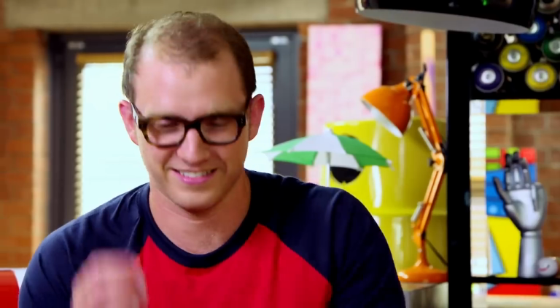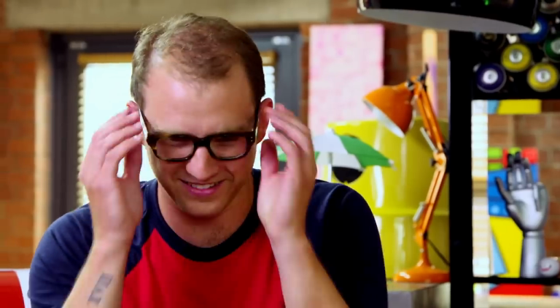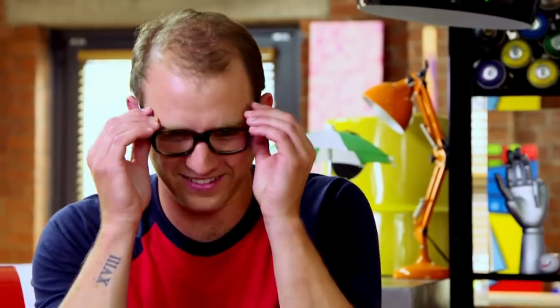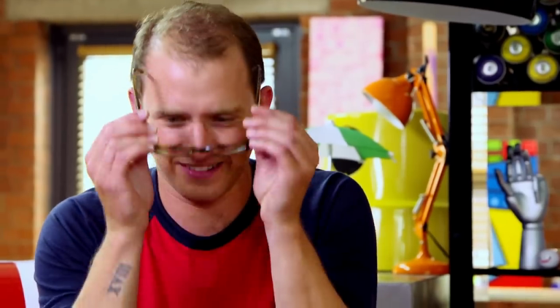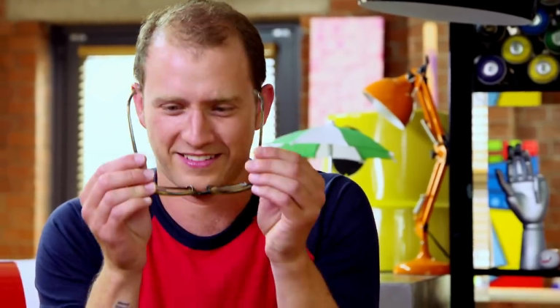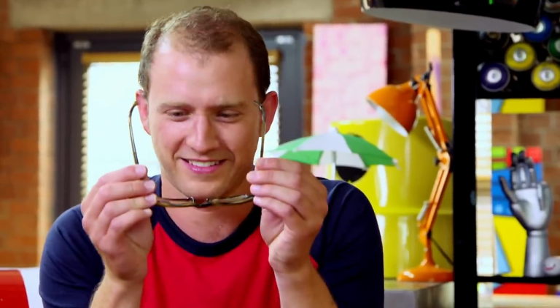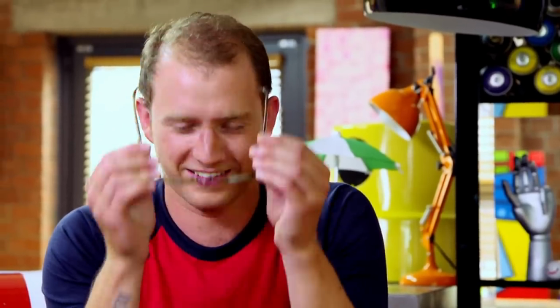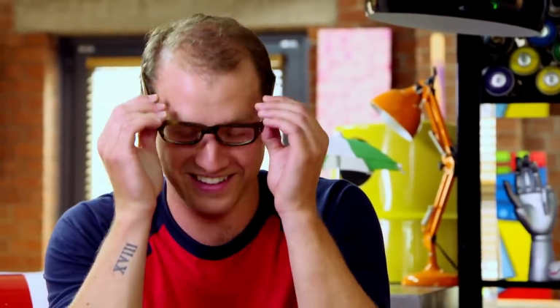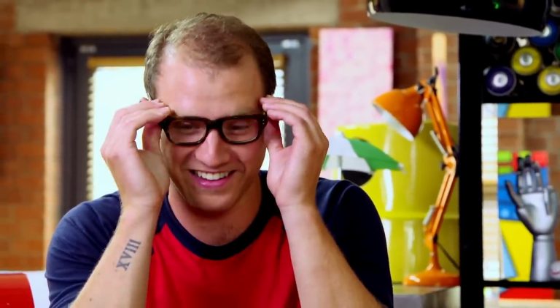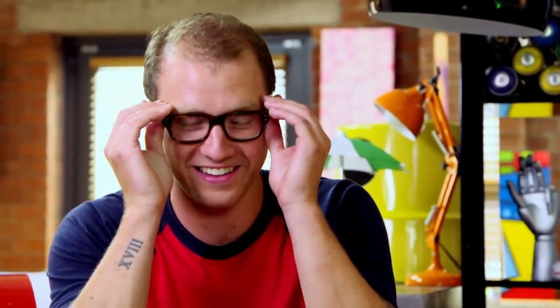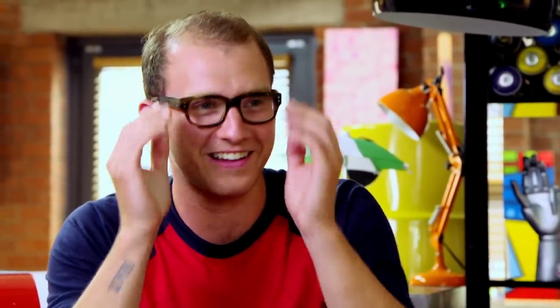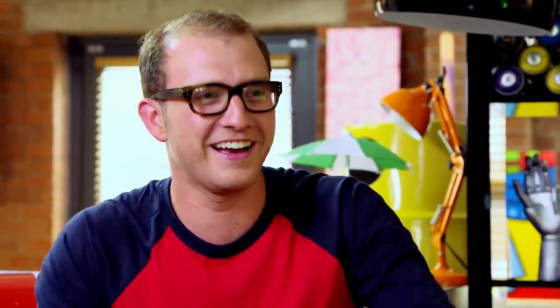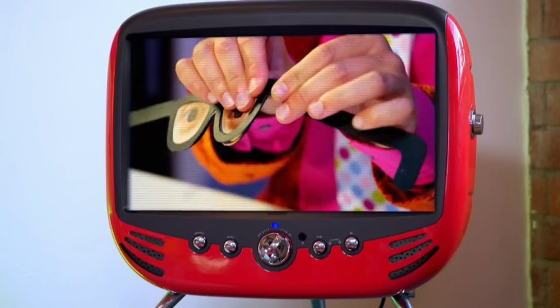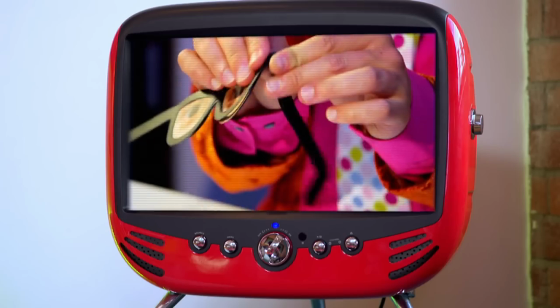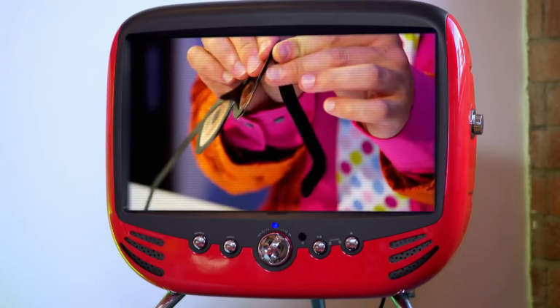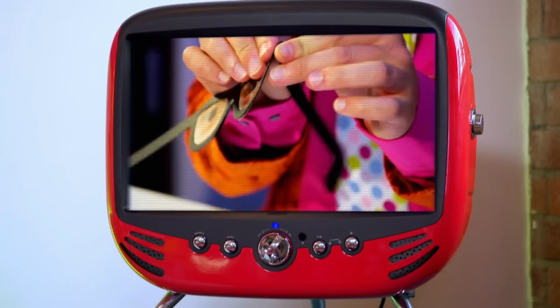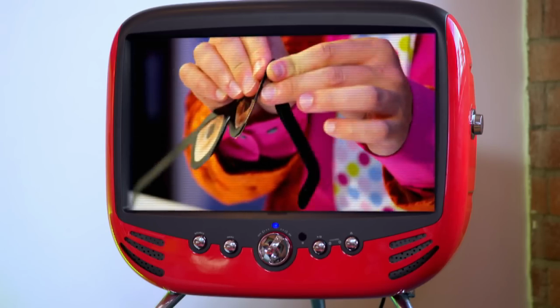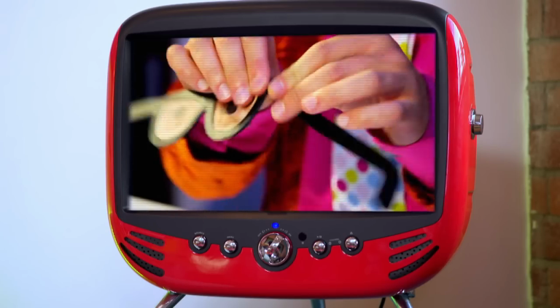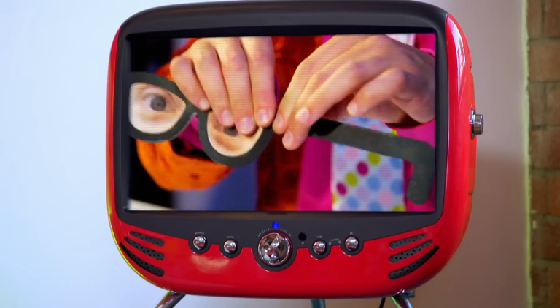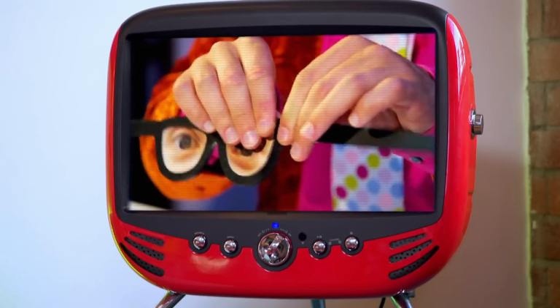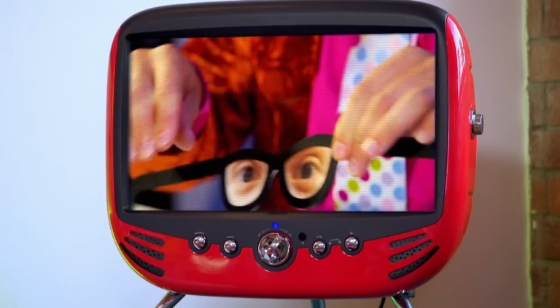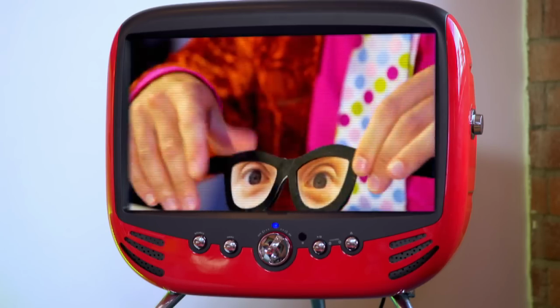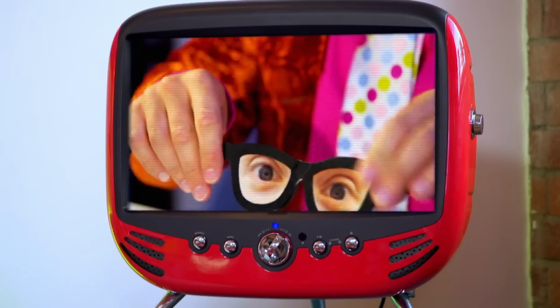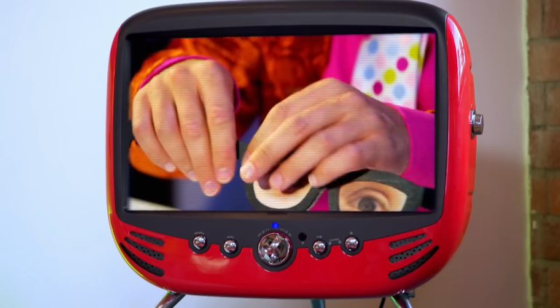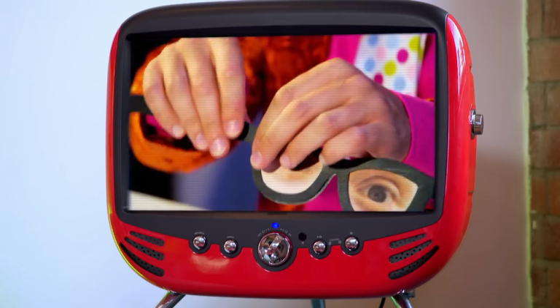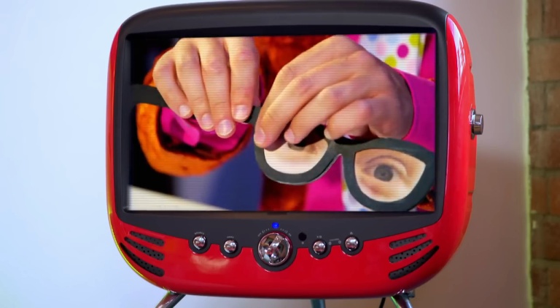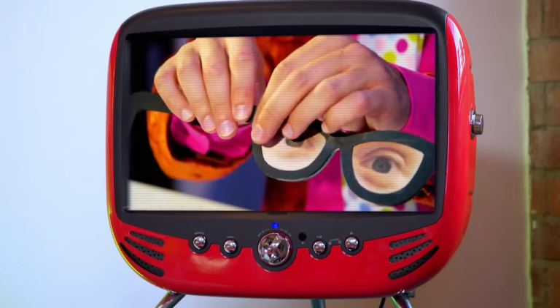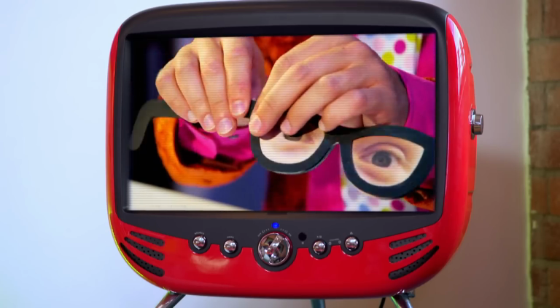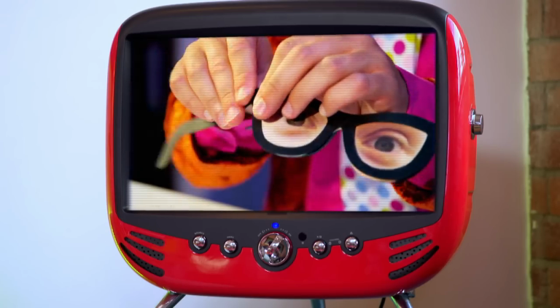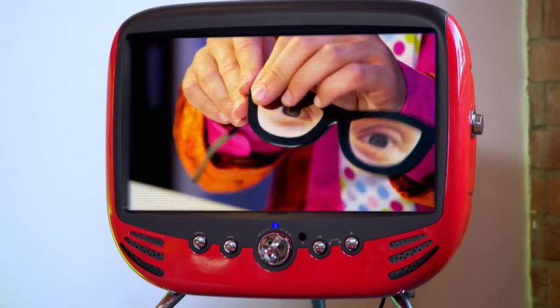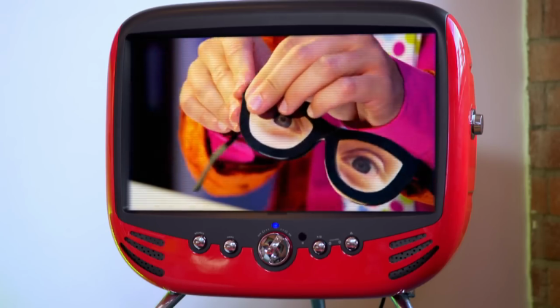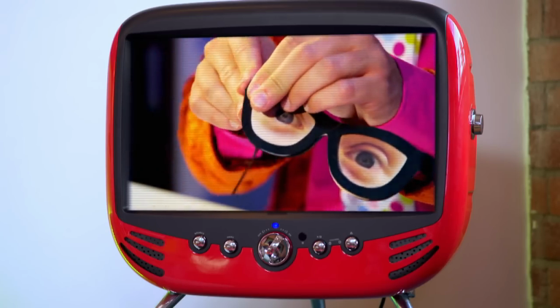Finally, make a fold in the arms of your glasses so that you can wear them.